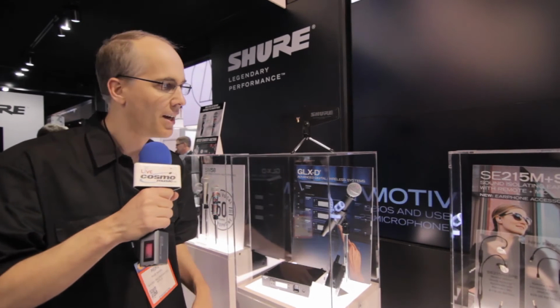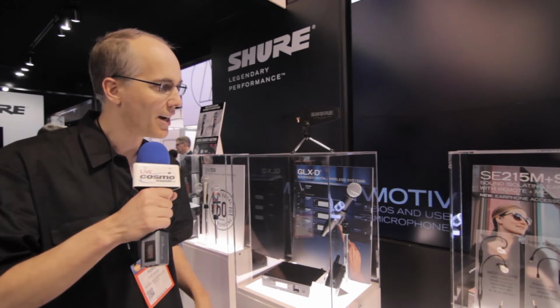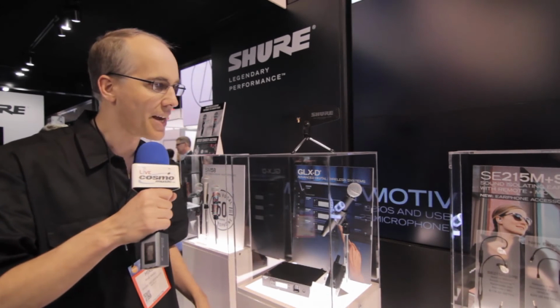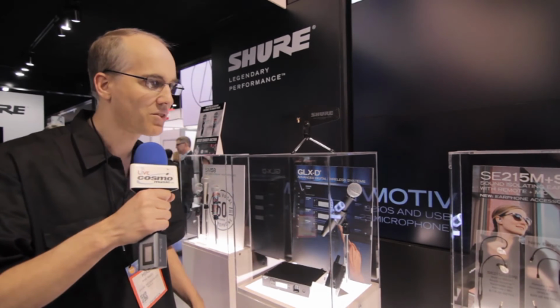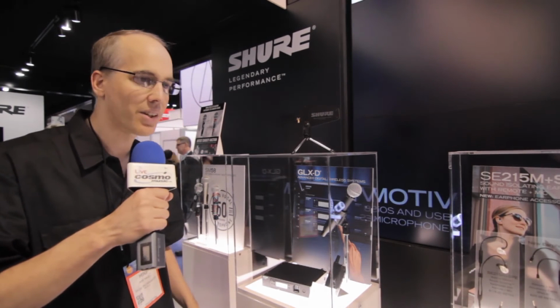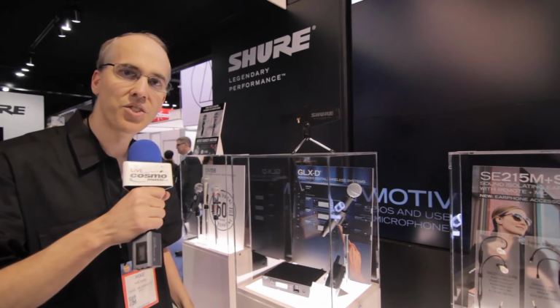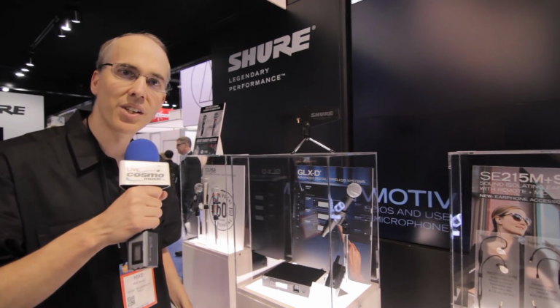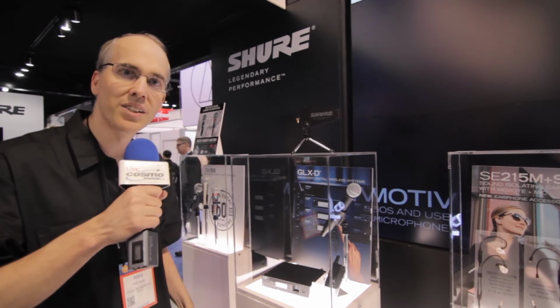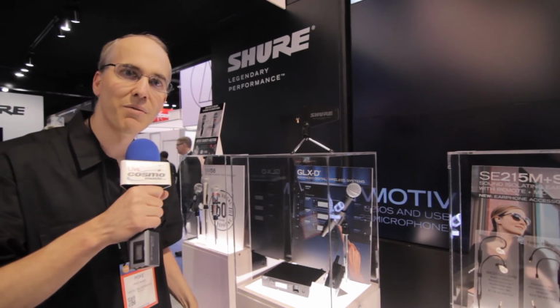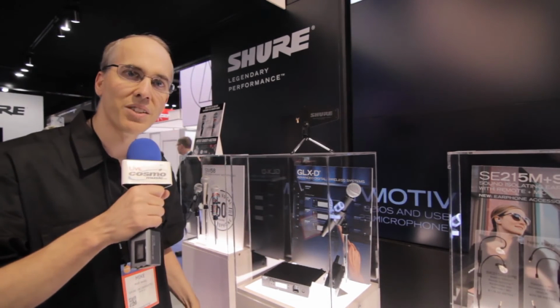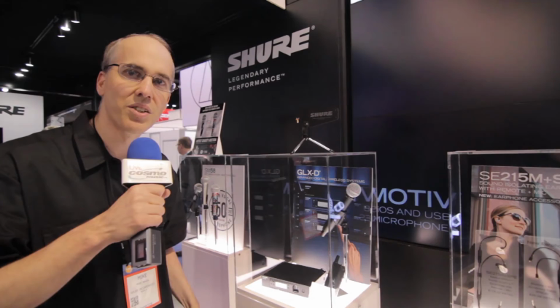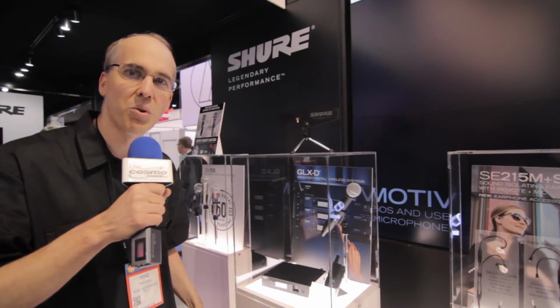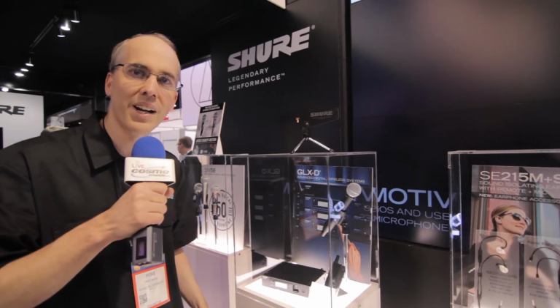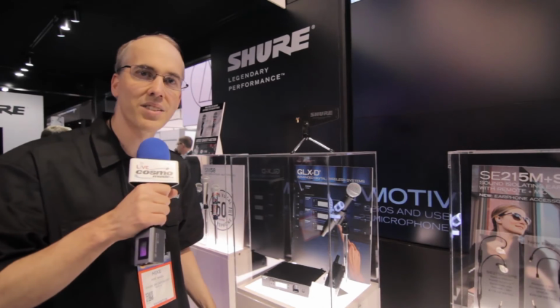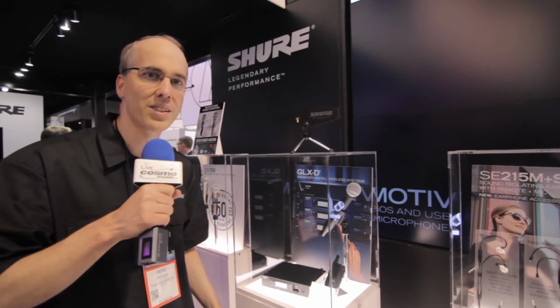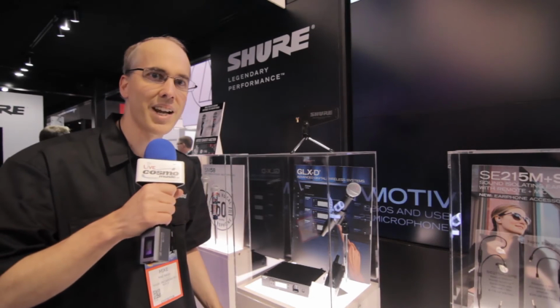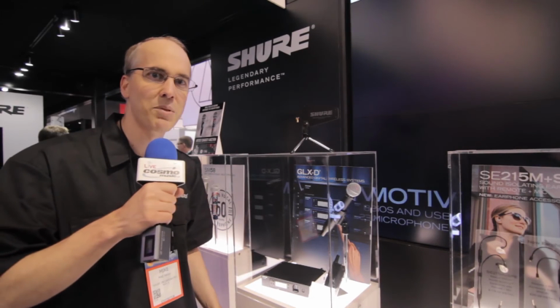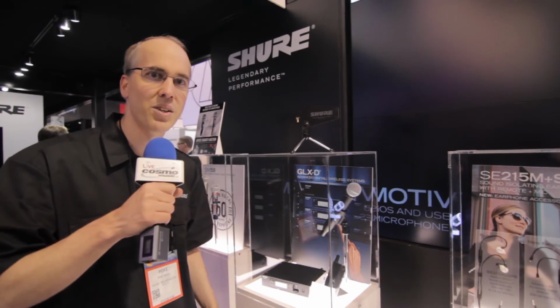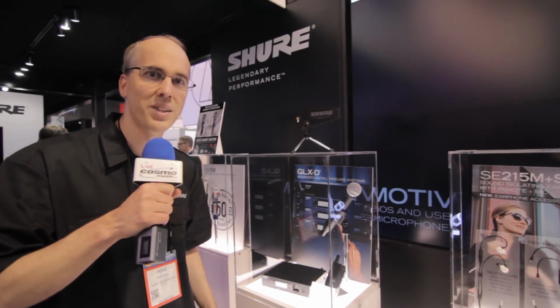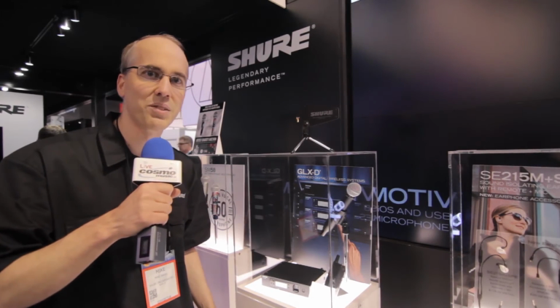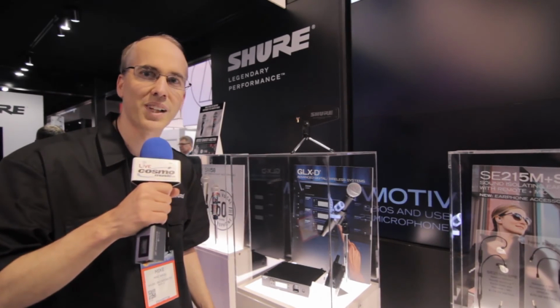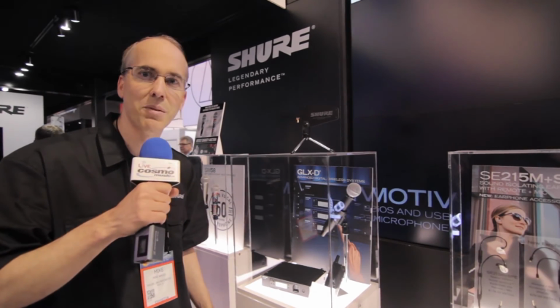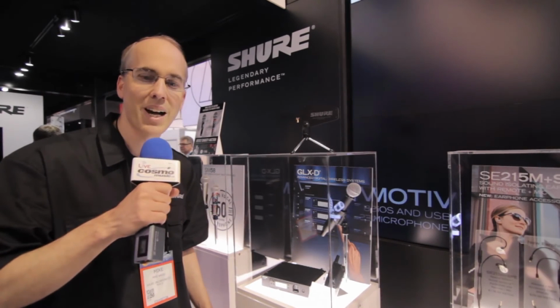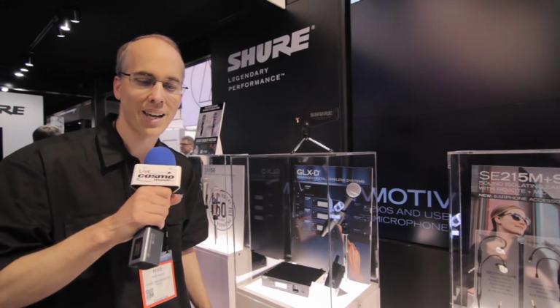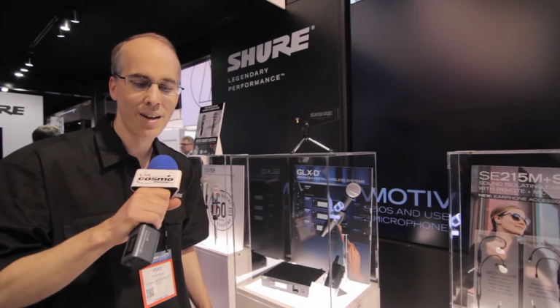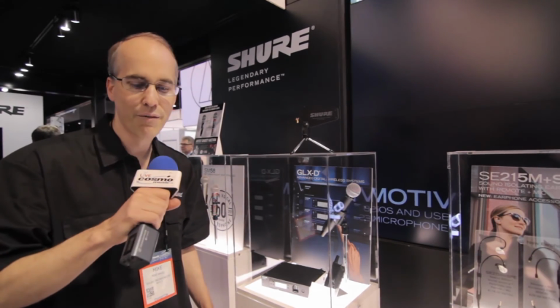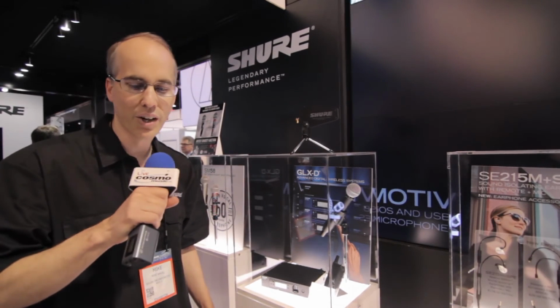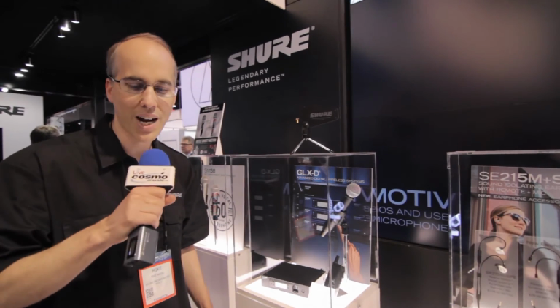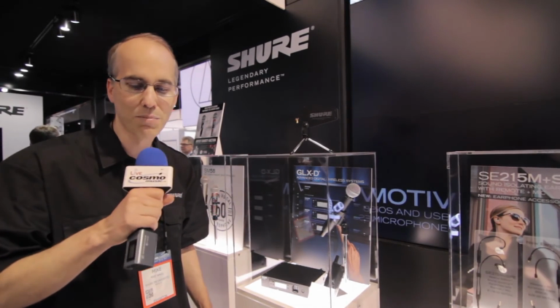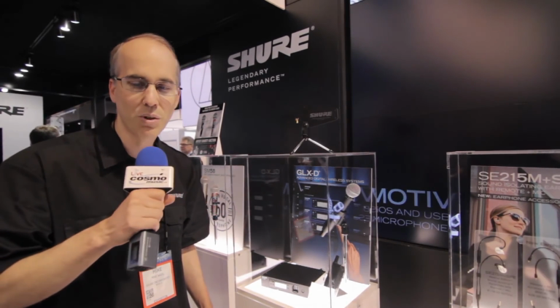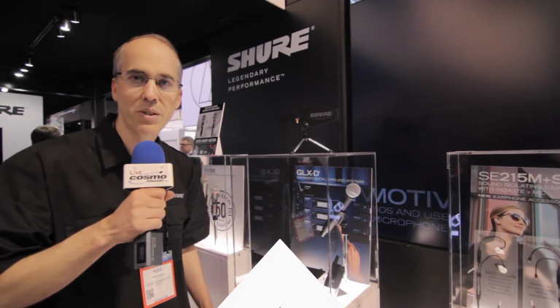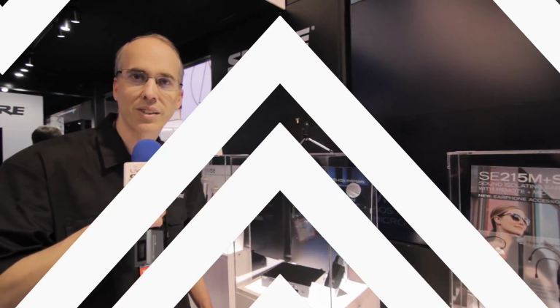And that's GLX-D Advanced Digital Wireless at the NAMM show. Thanks for coming by for Cosmo Music.